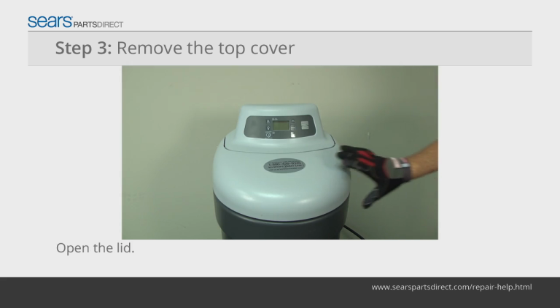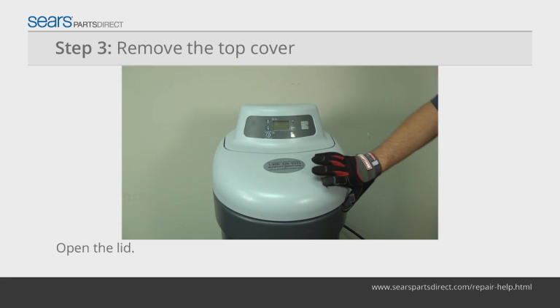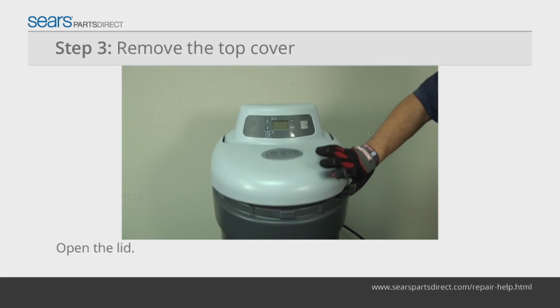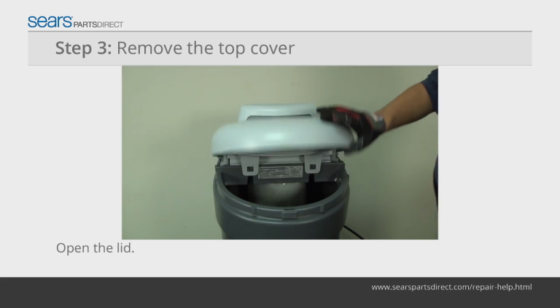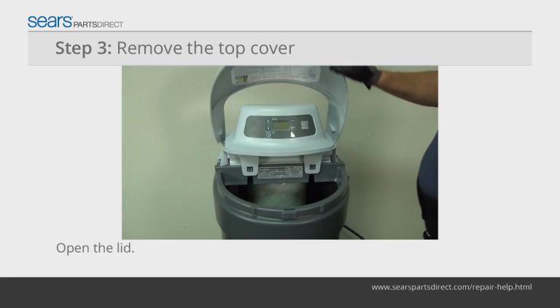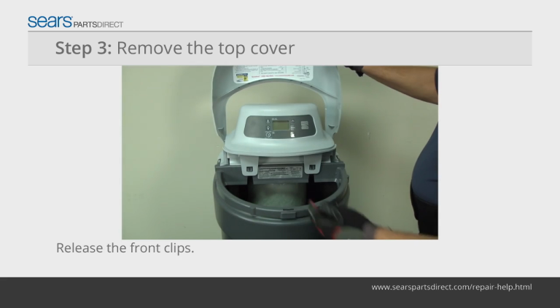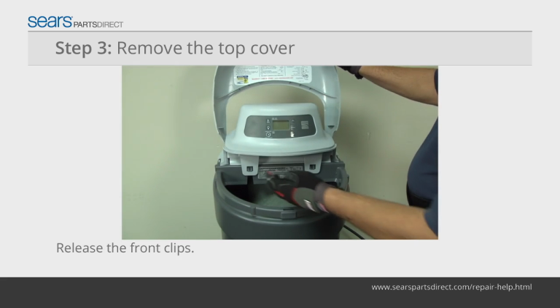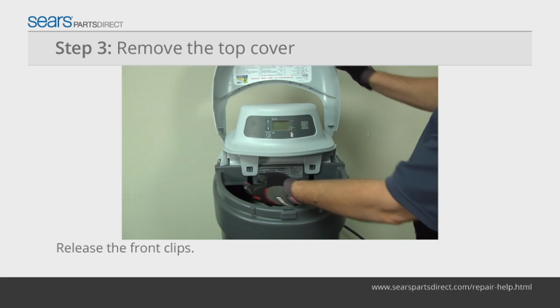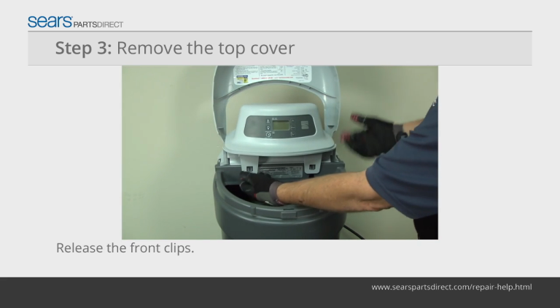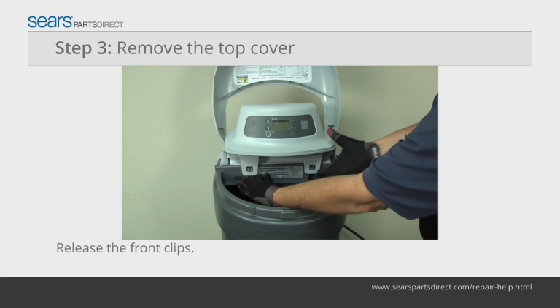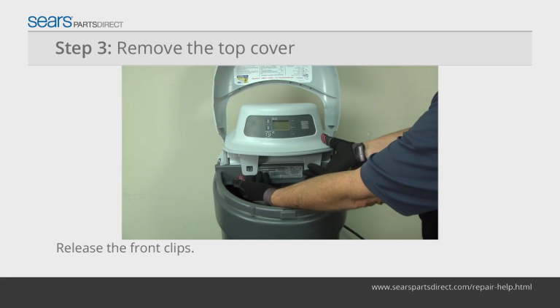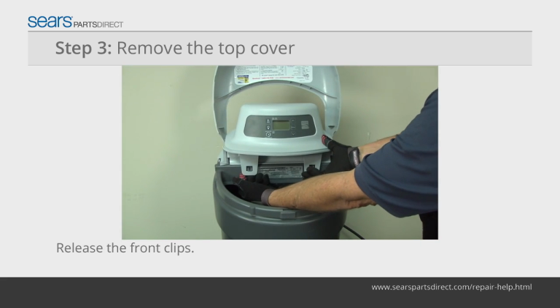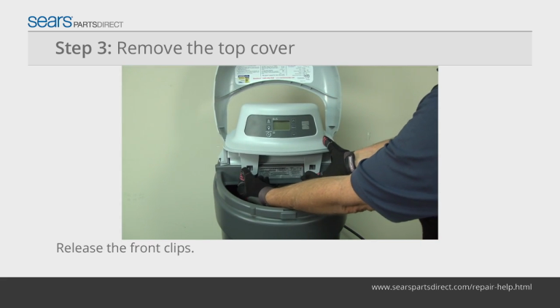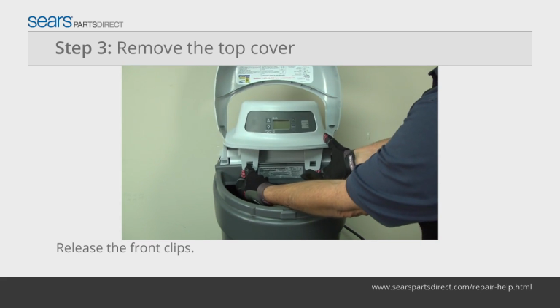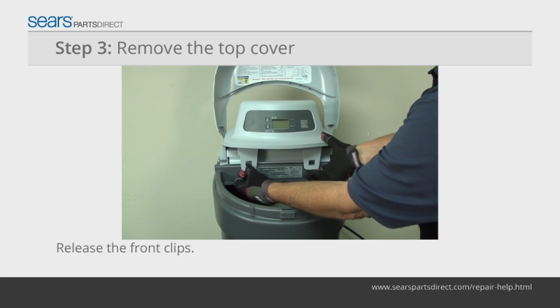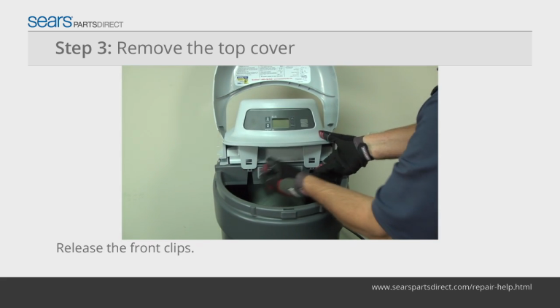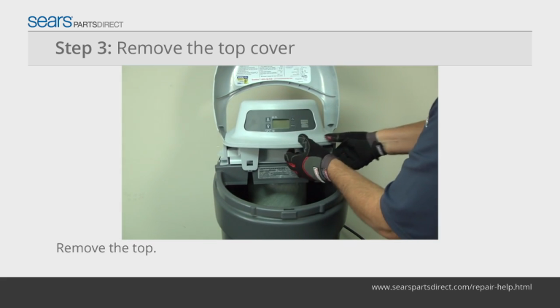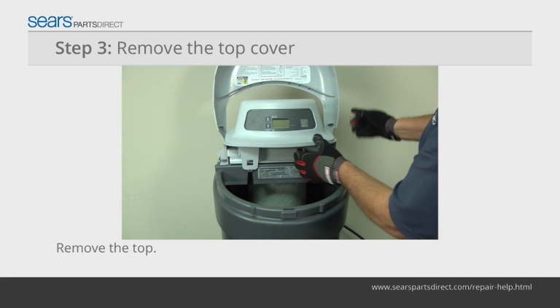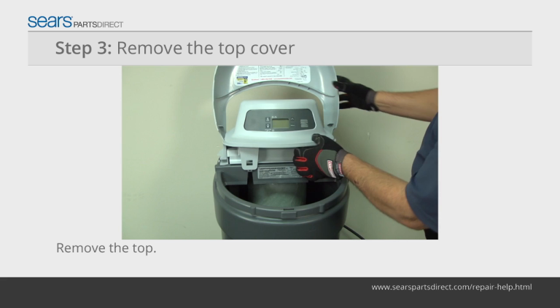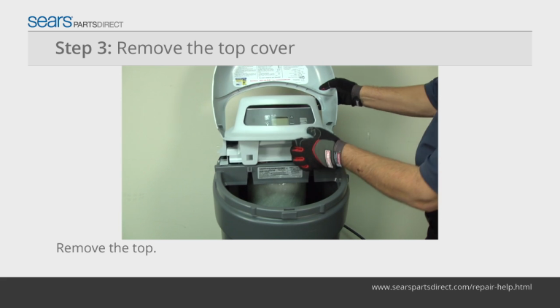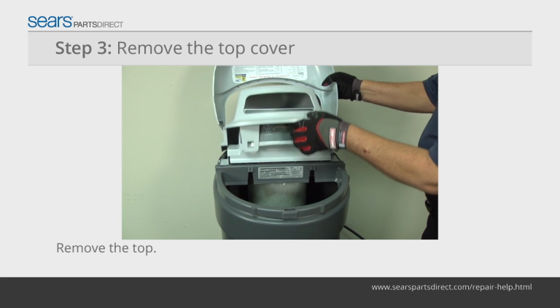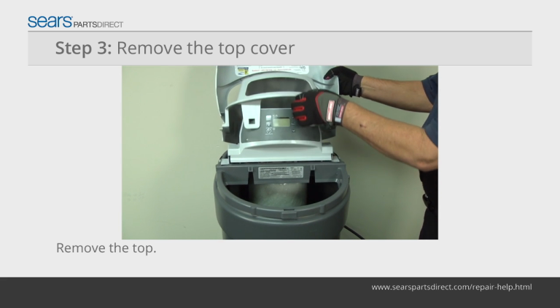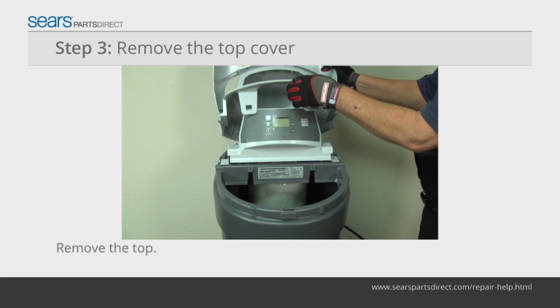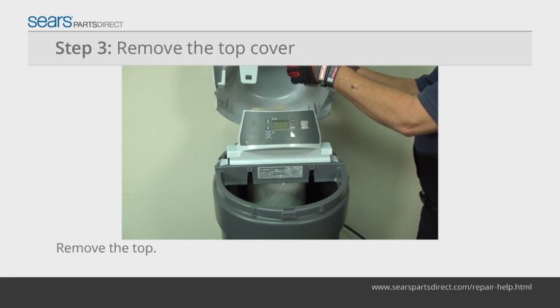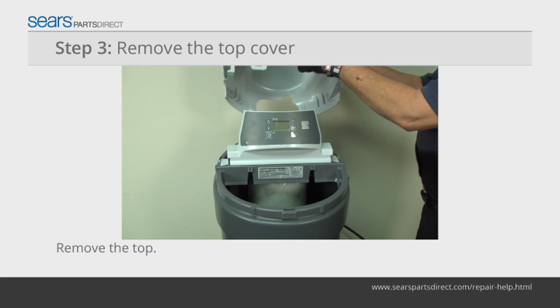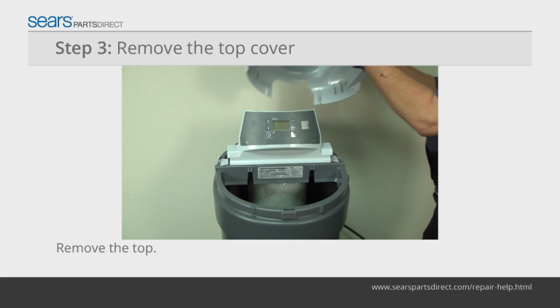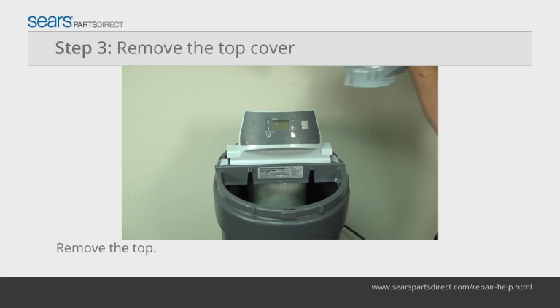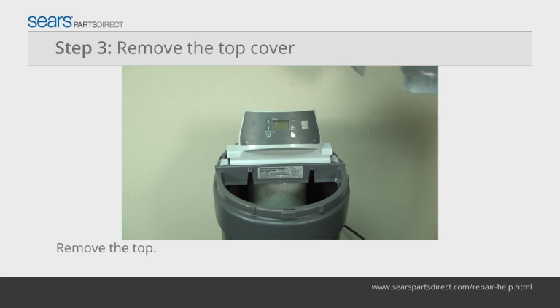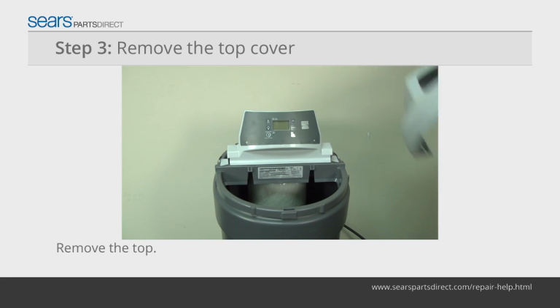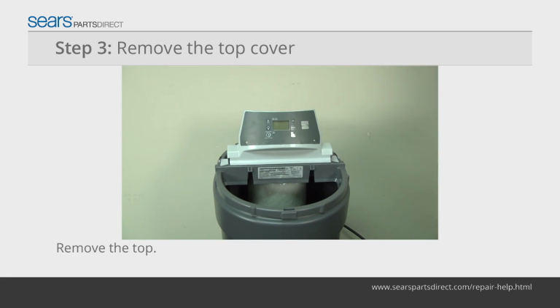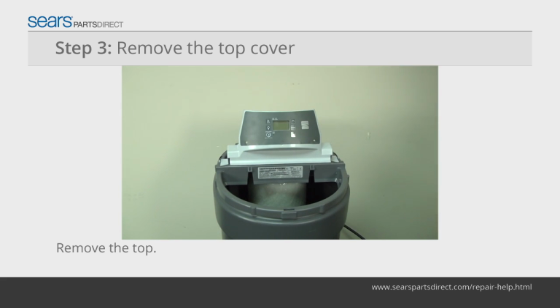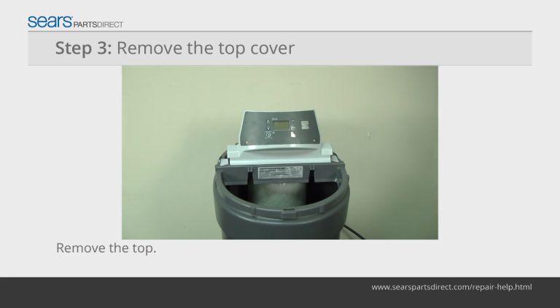Open the lid and release the two front clips on the cover. Lift the front of the cover up and push it back to release the rear tabs.